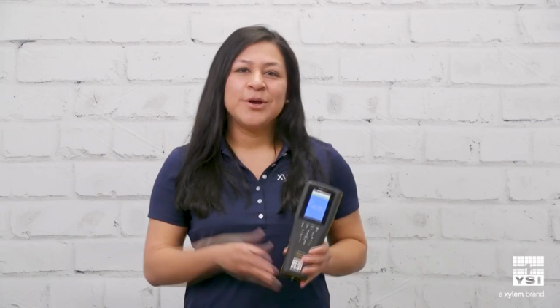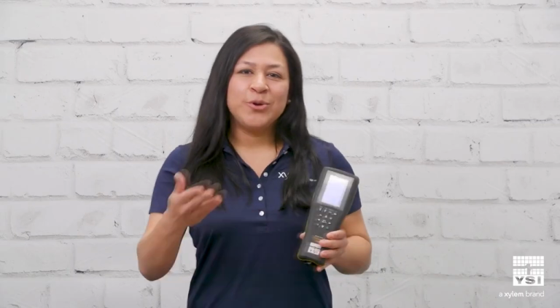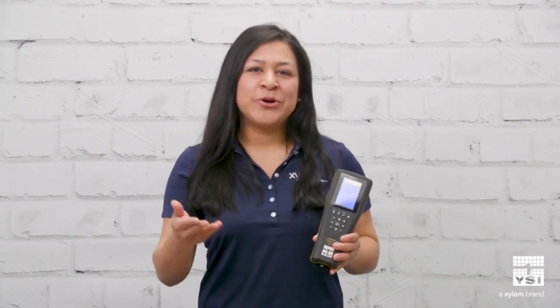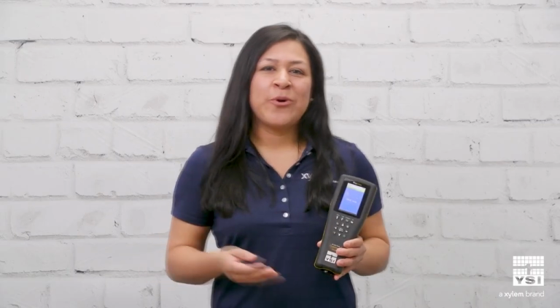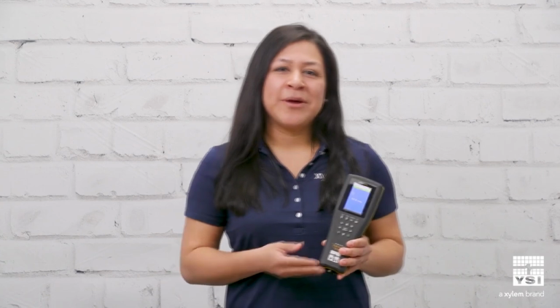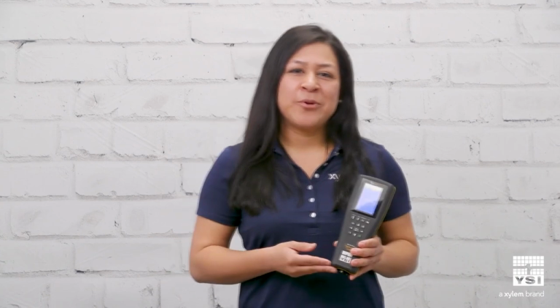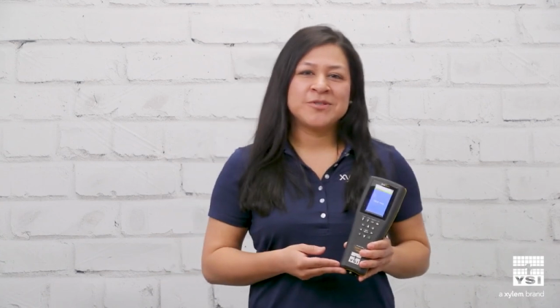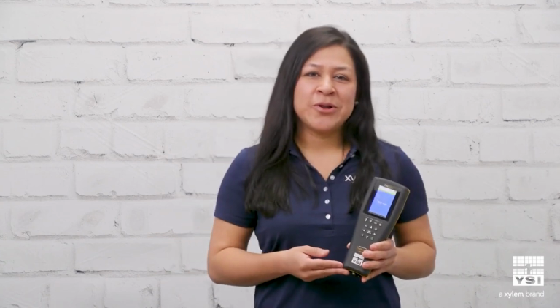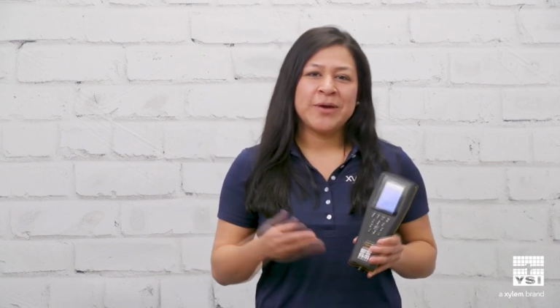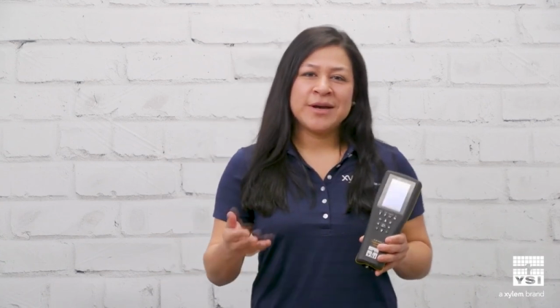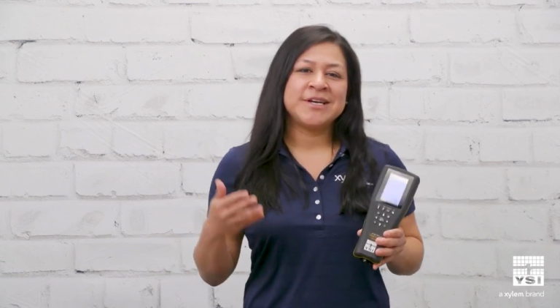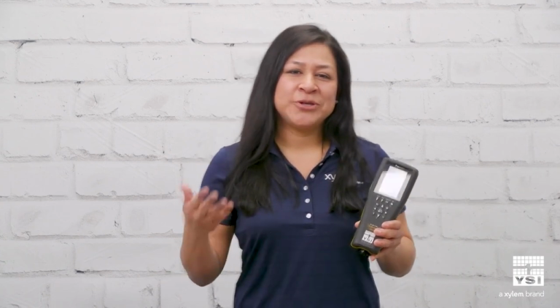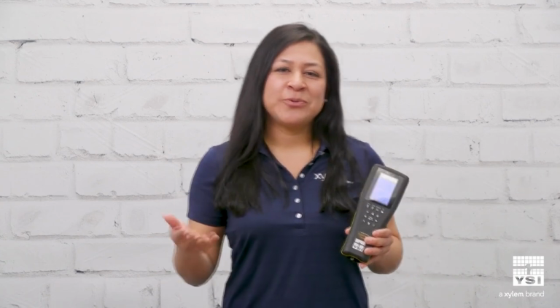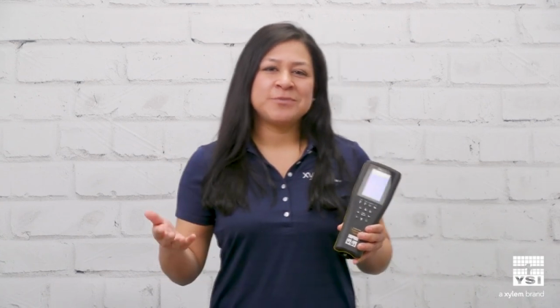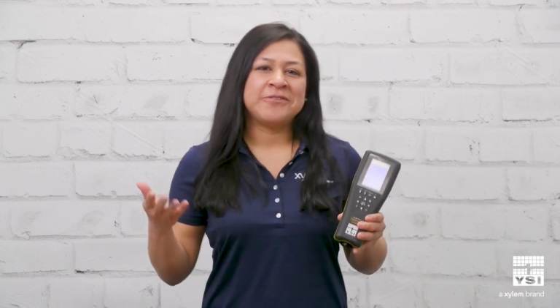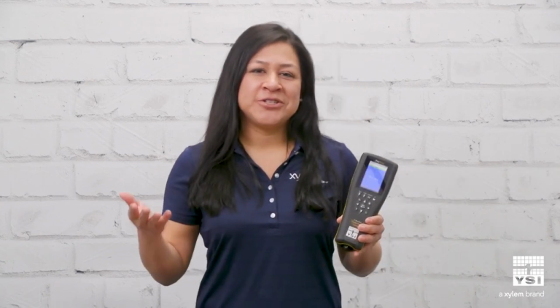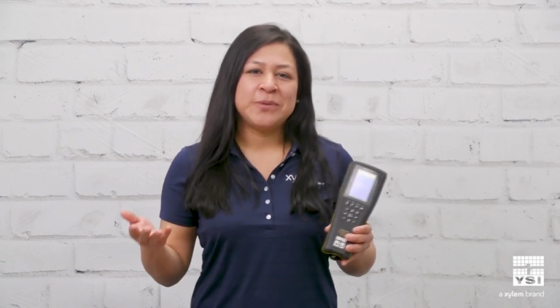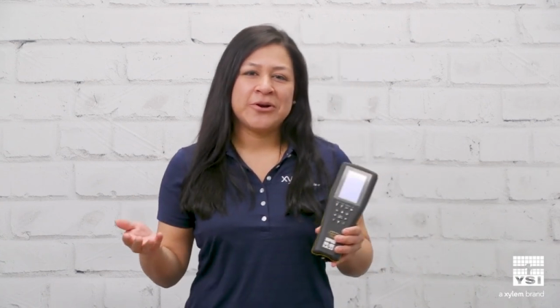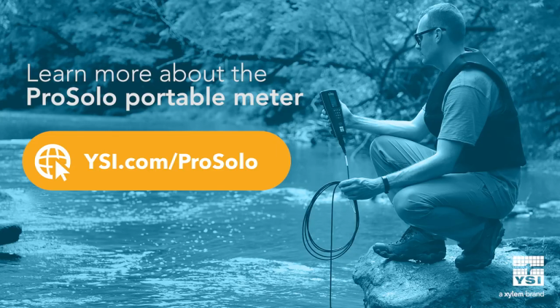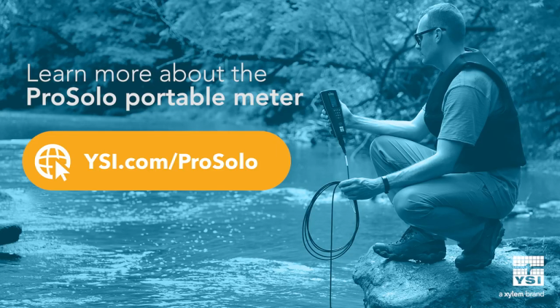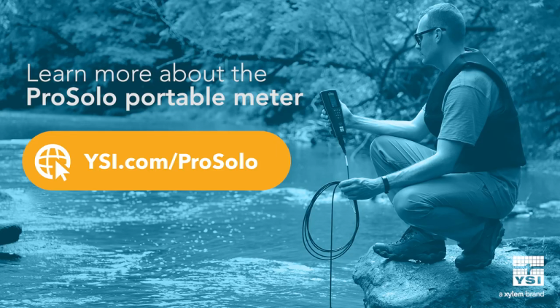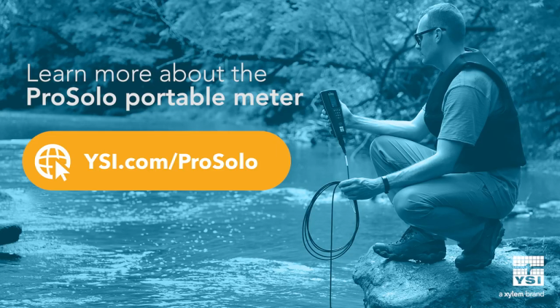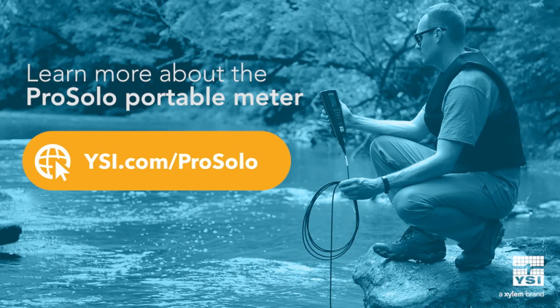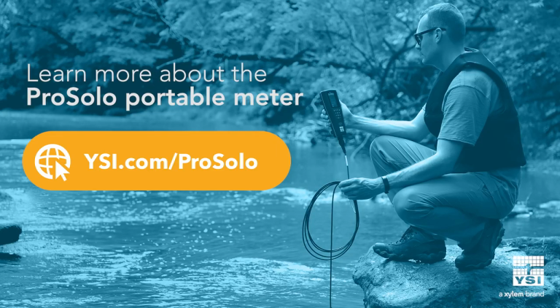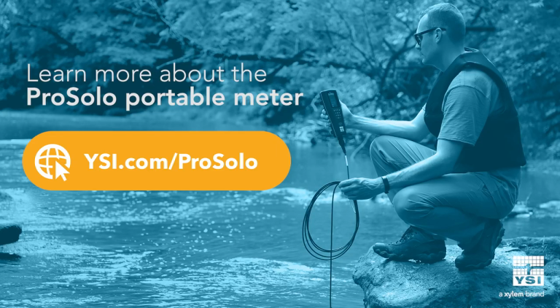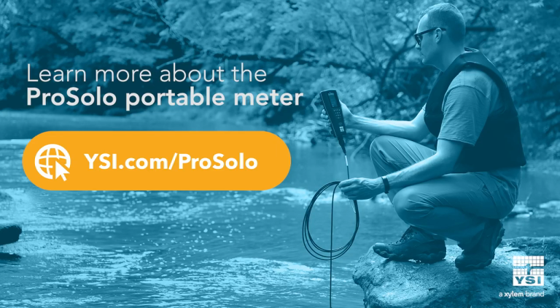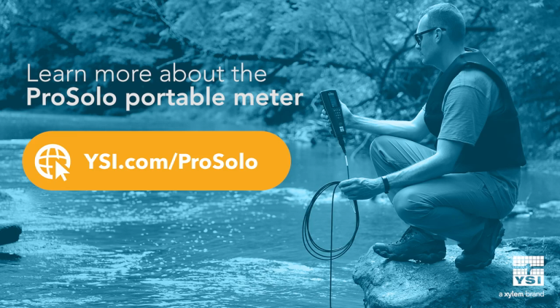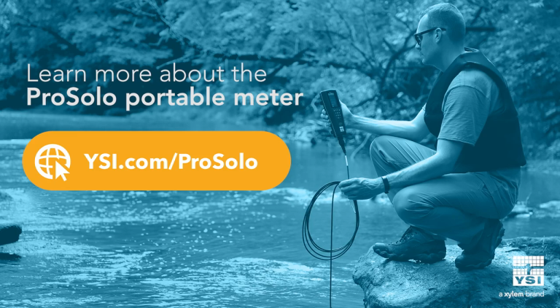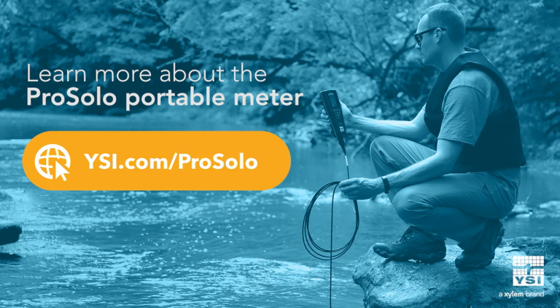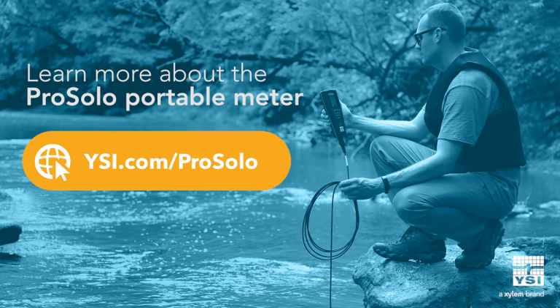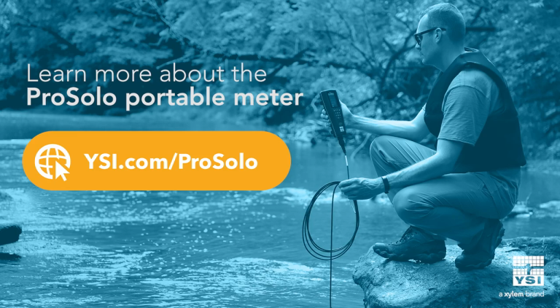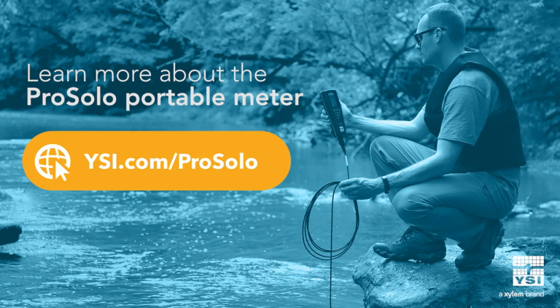You can learn more about the ProSolo and why it's the ideal replacement for your DO meter on ysi.com/prosolo. Thanks for watching.